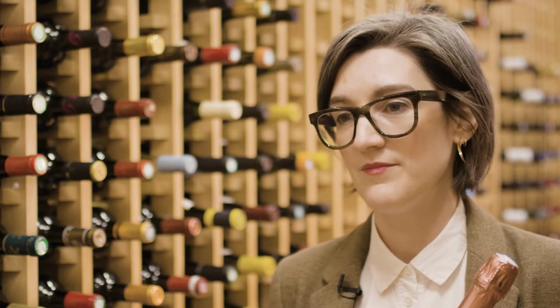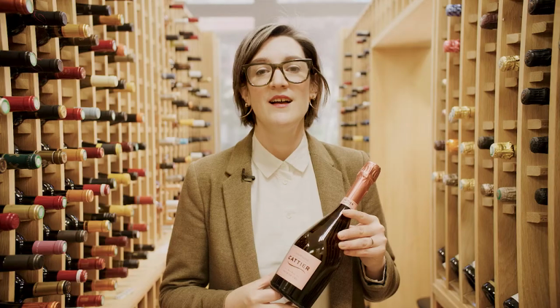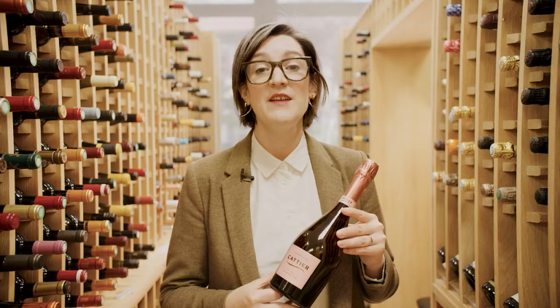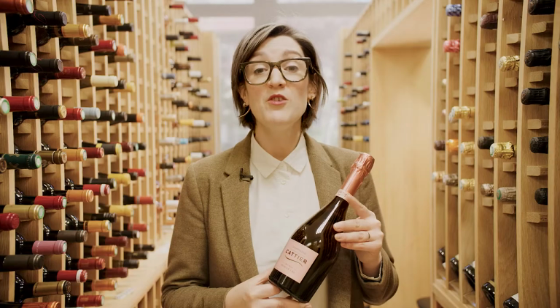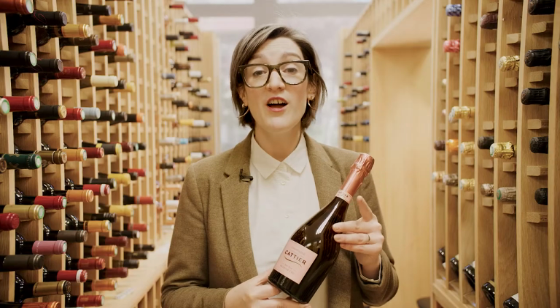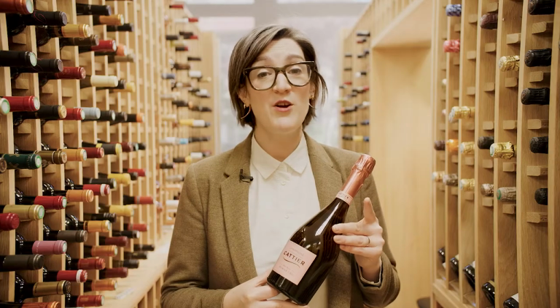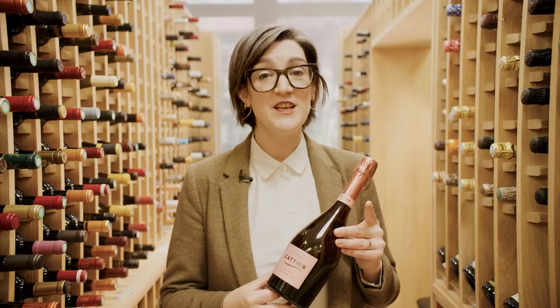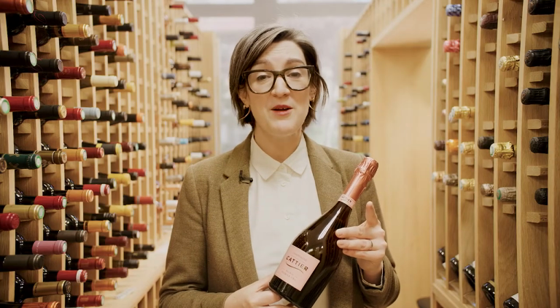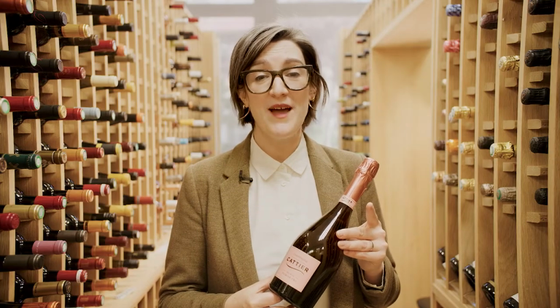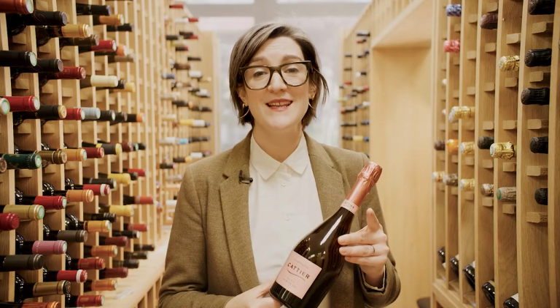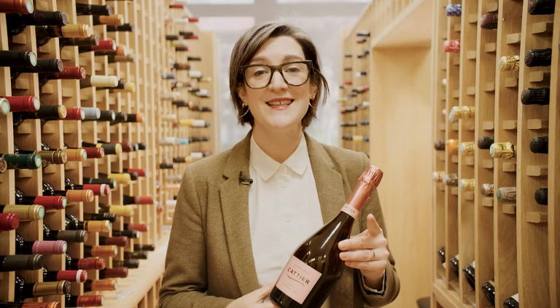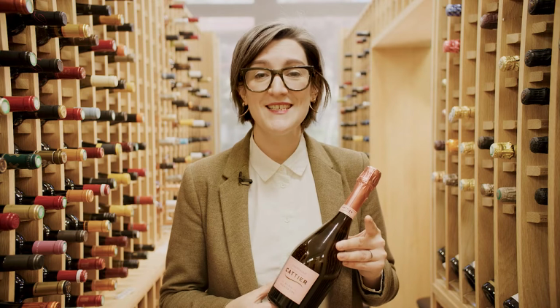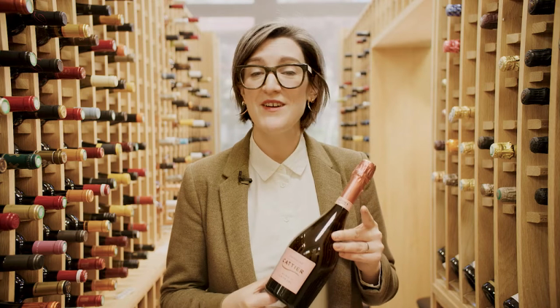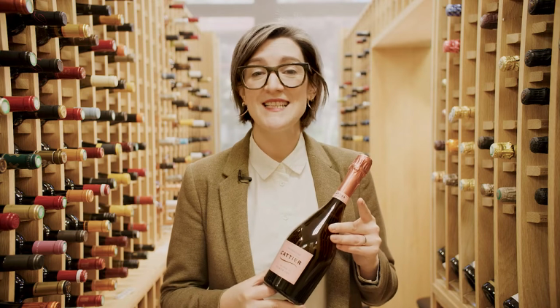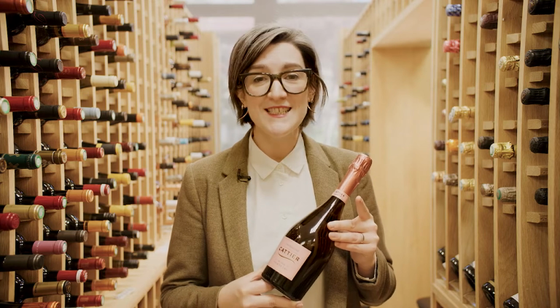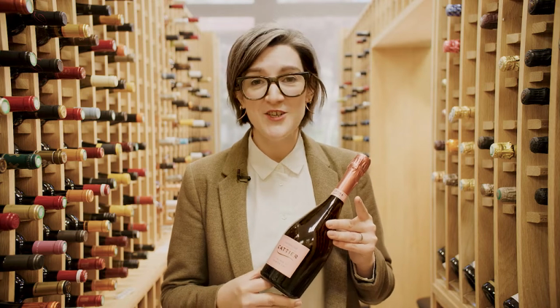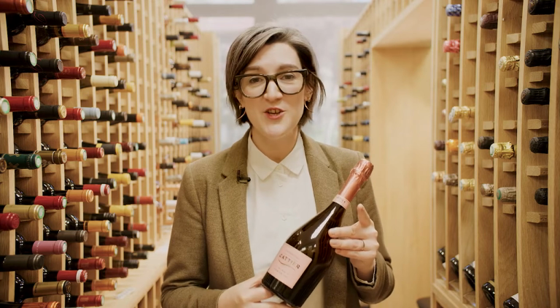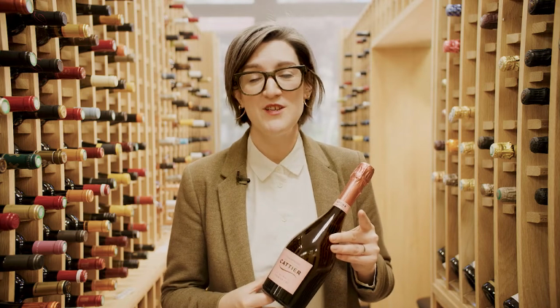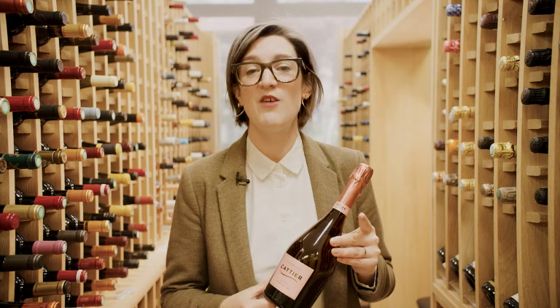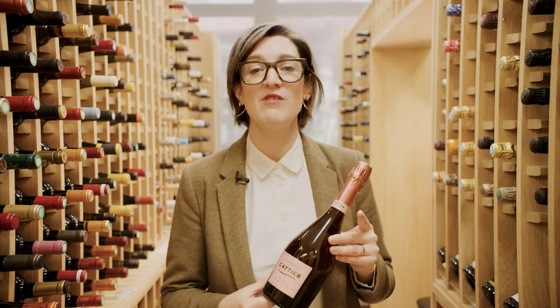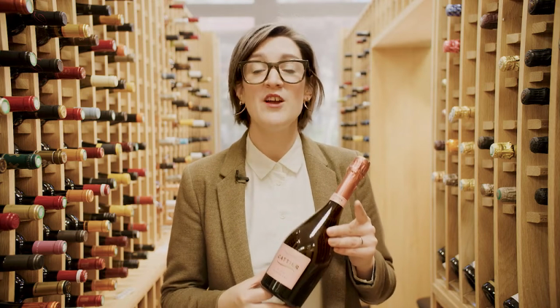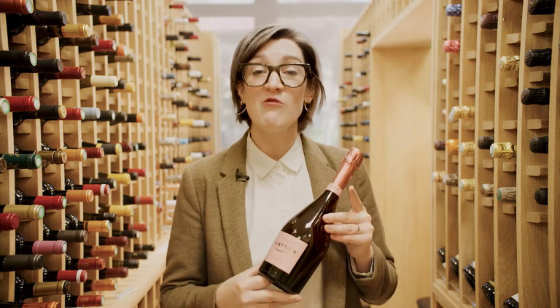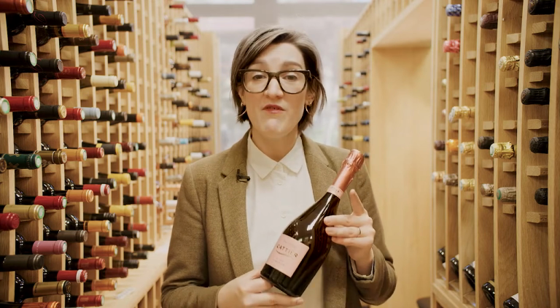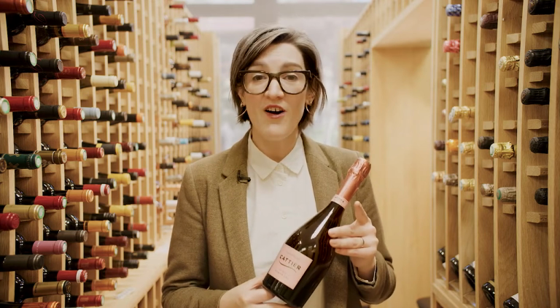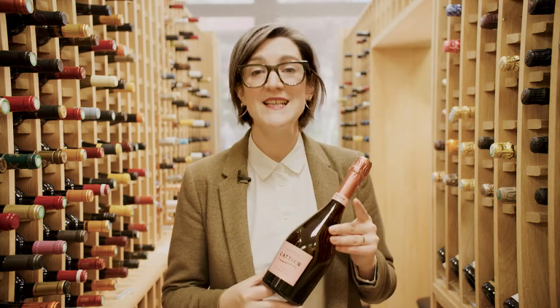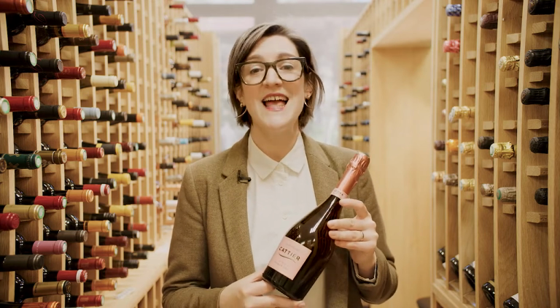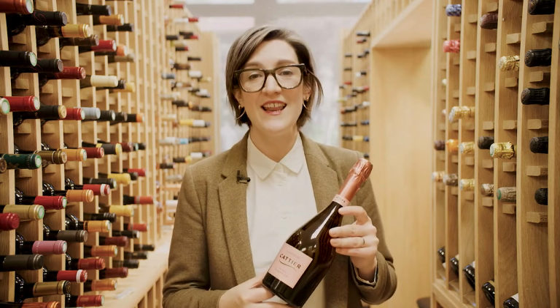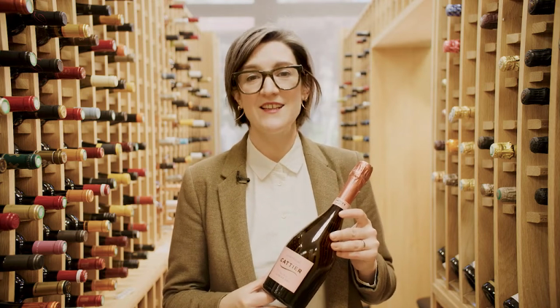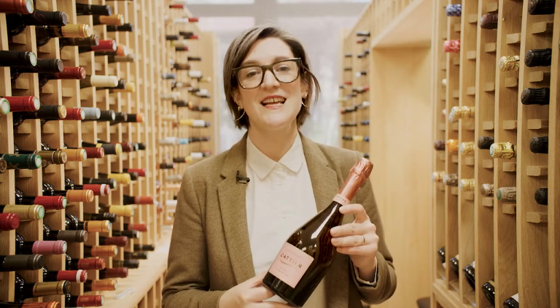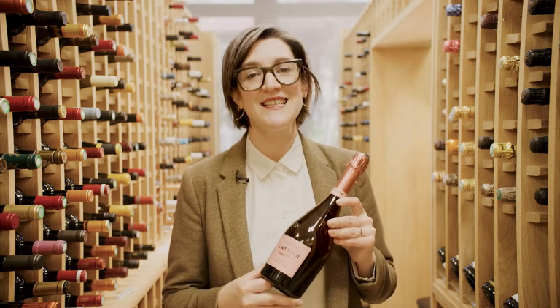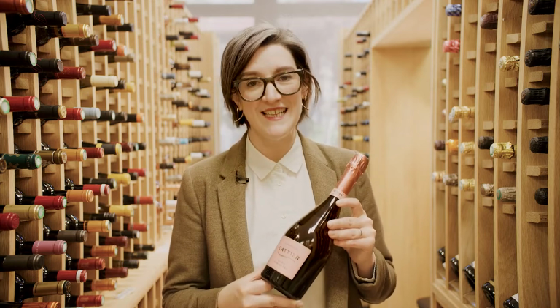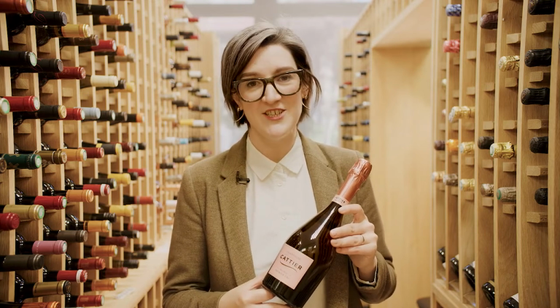If you like rosé champagne, this is a fantastic new discovery. Refined, elegant, and delicious.